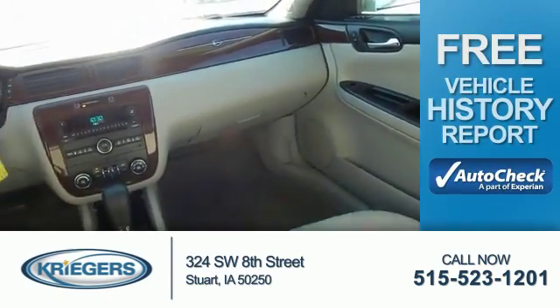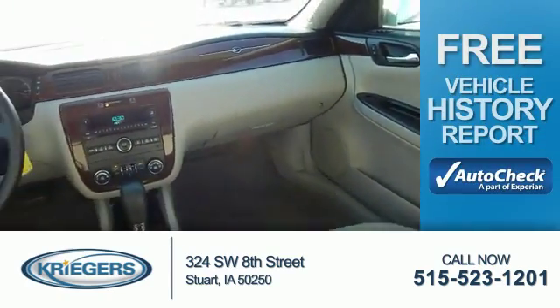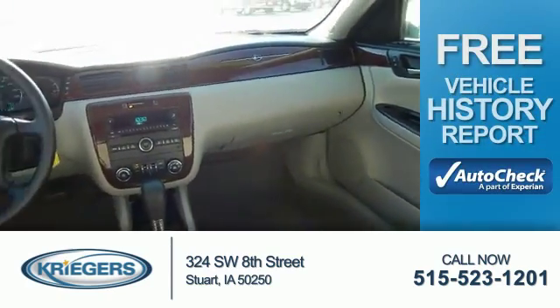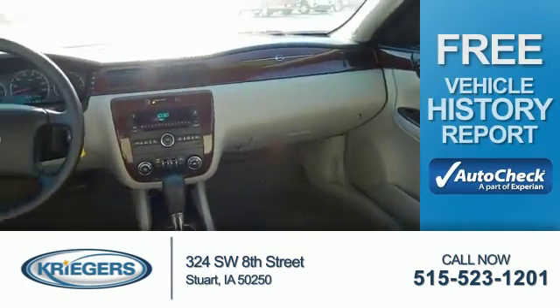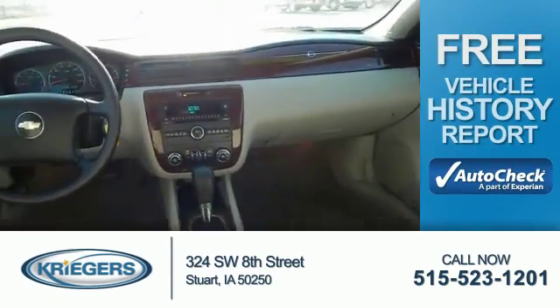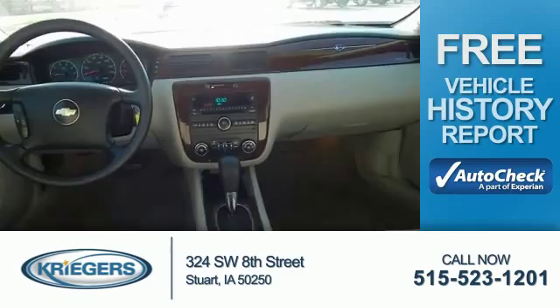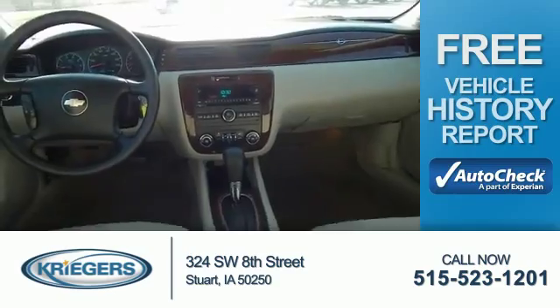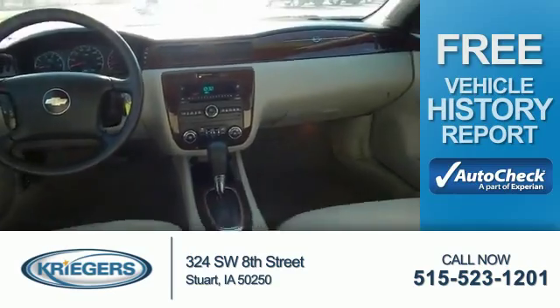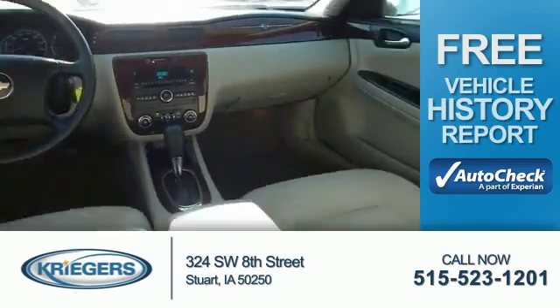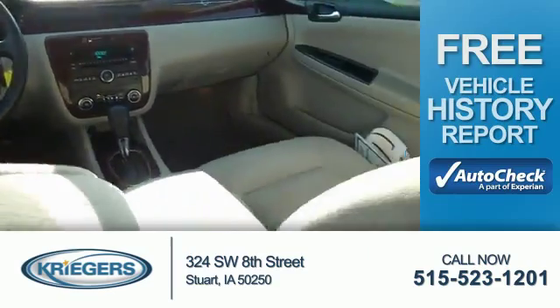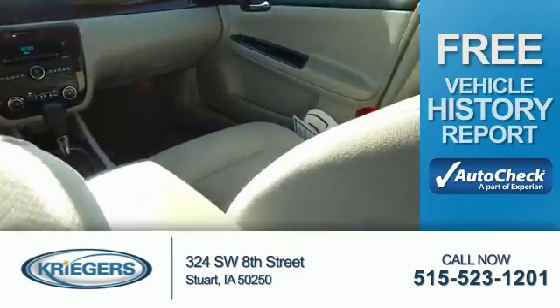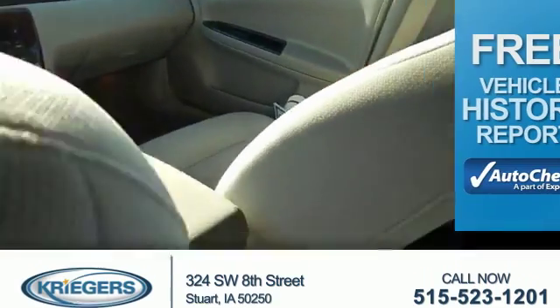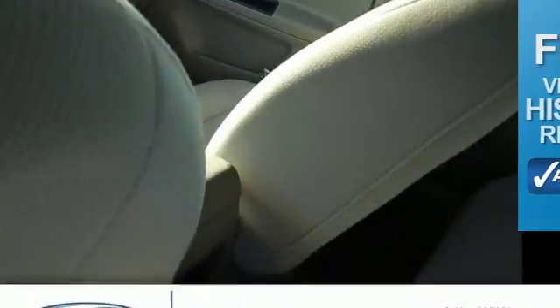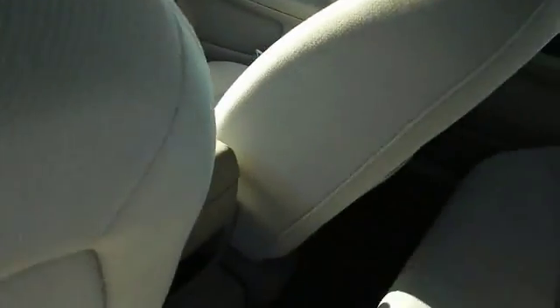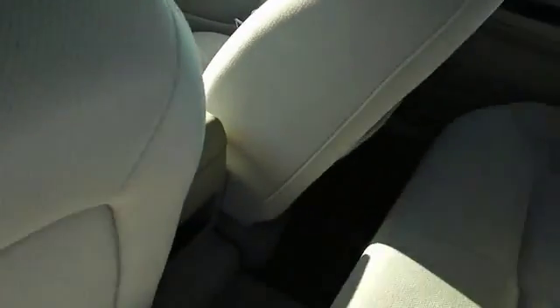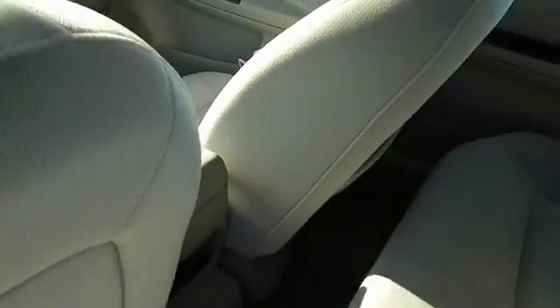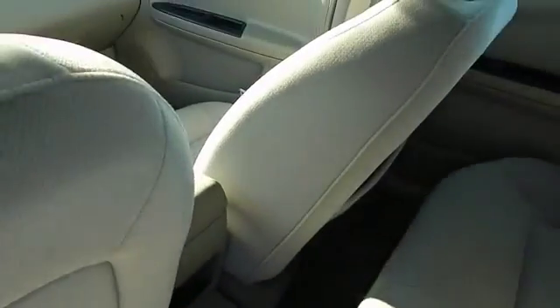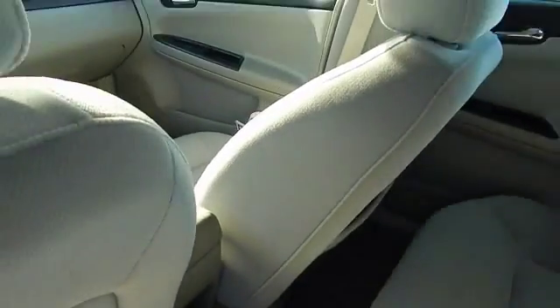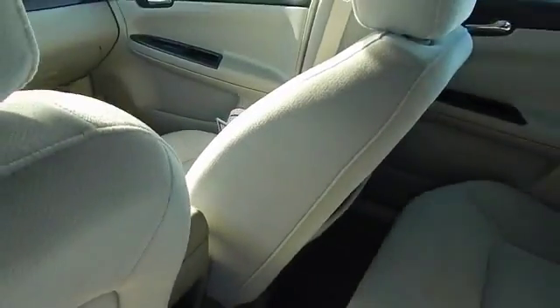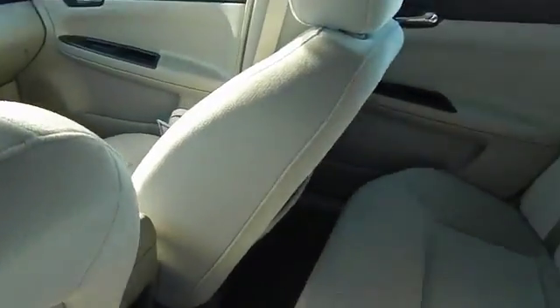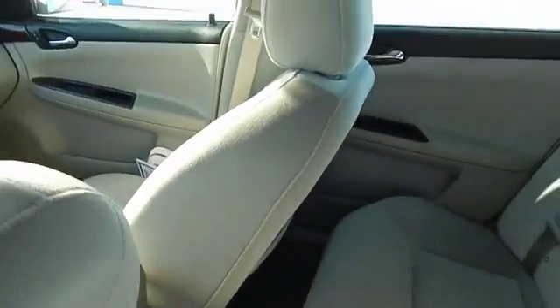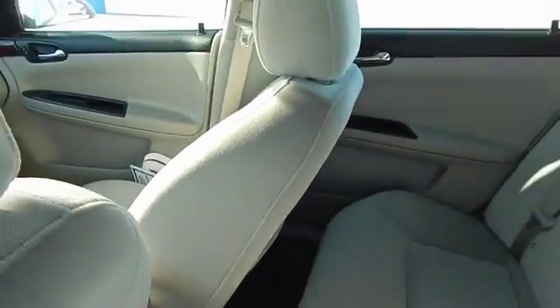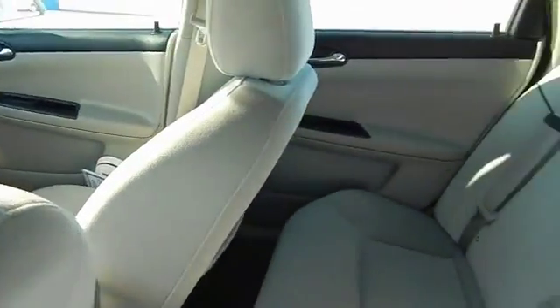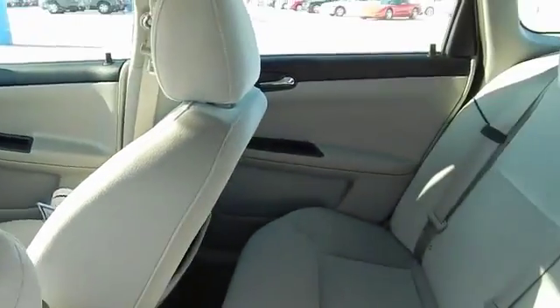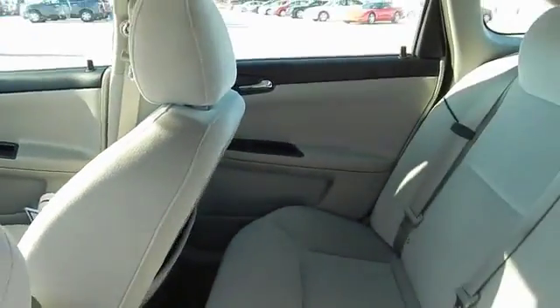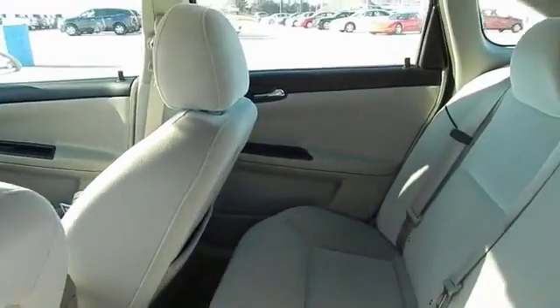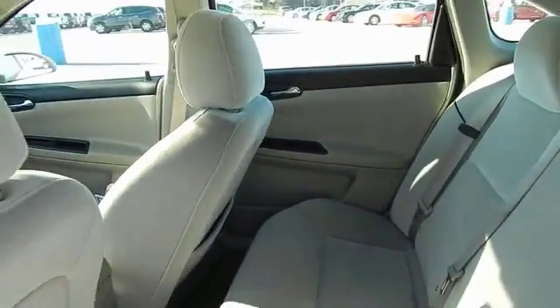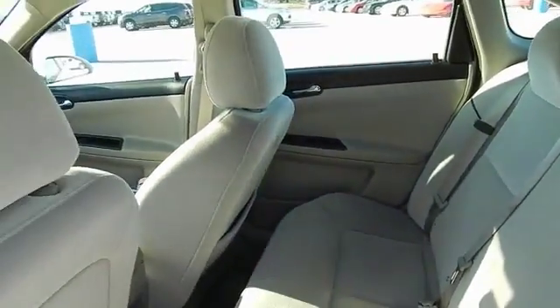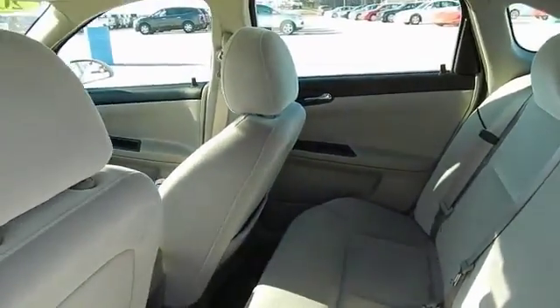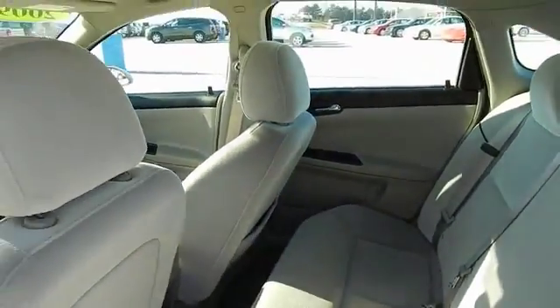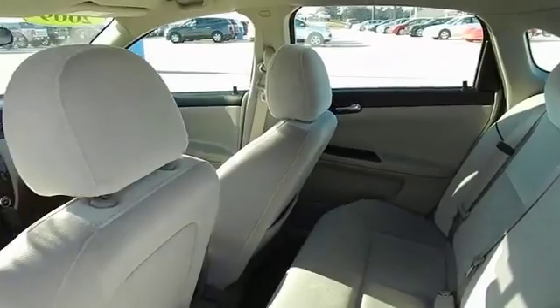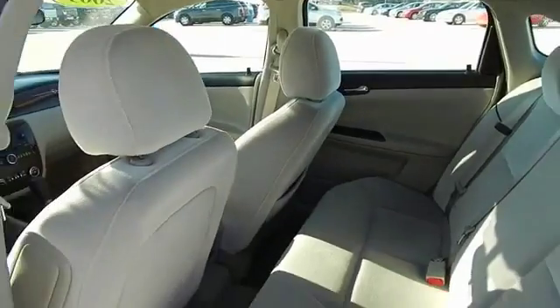Be confident in your purchase with an AutoCheck vehicle history report — the industry's trusted vehicle history provider. Great quality at a great price. Call or click to contact us today.